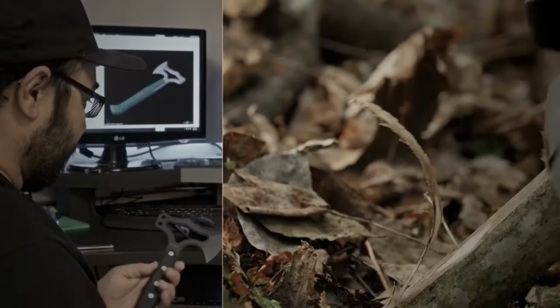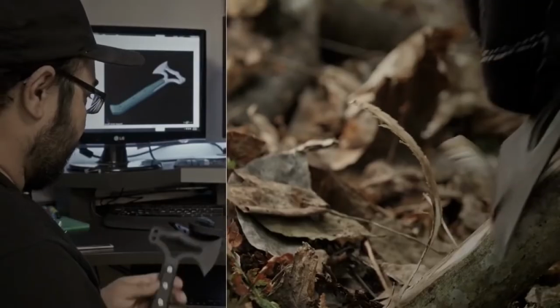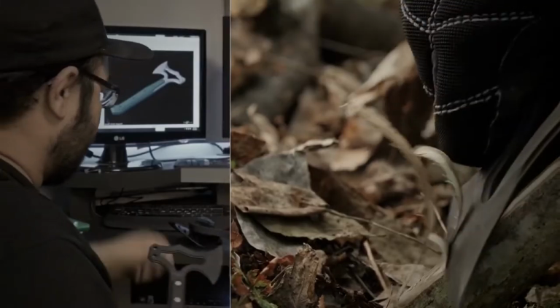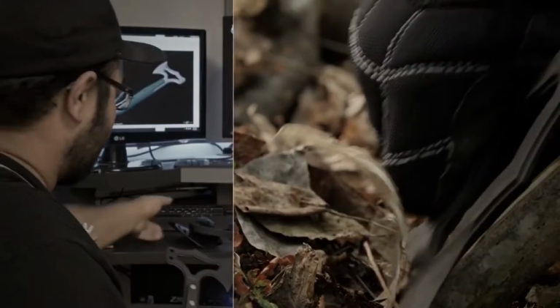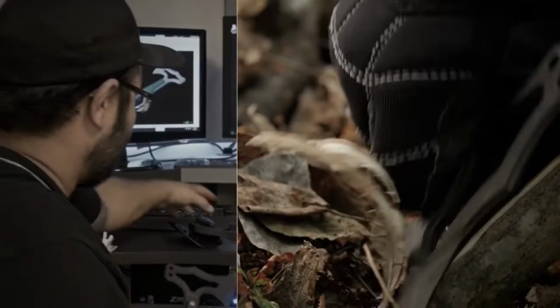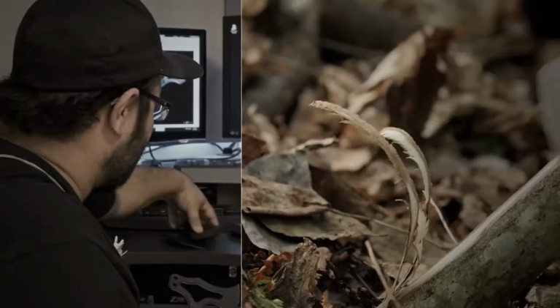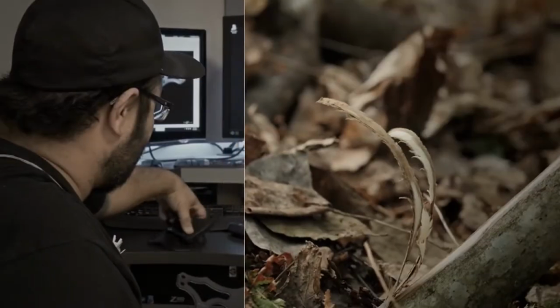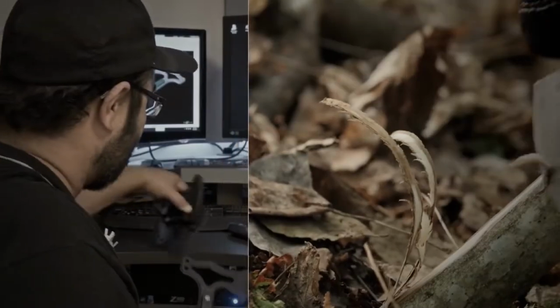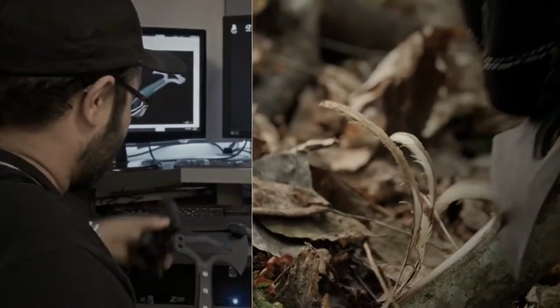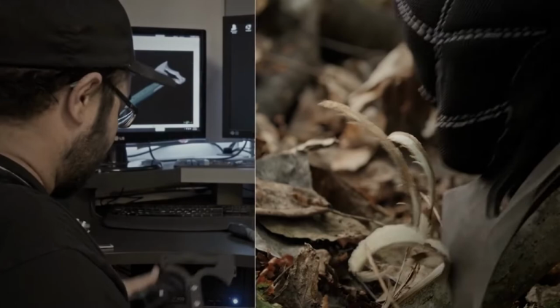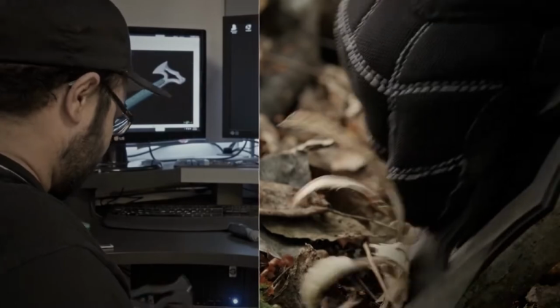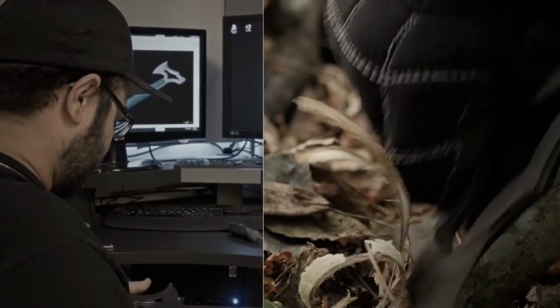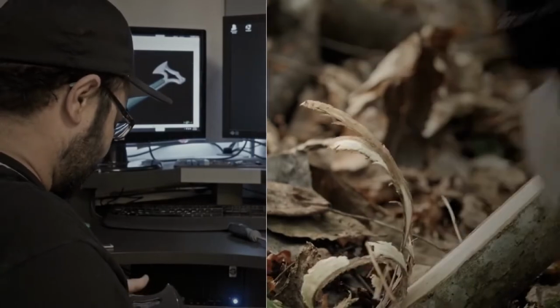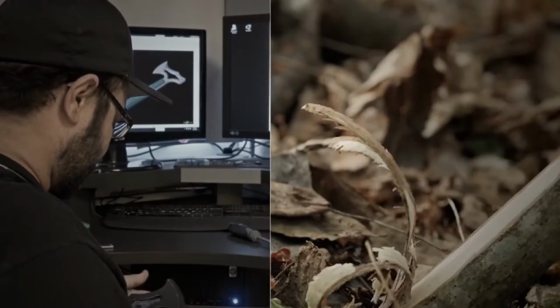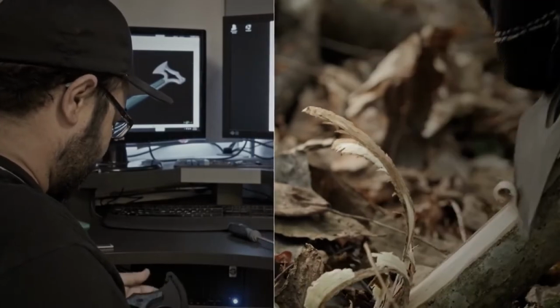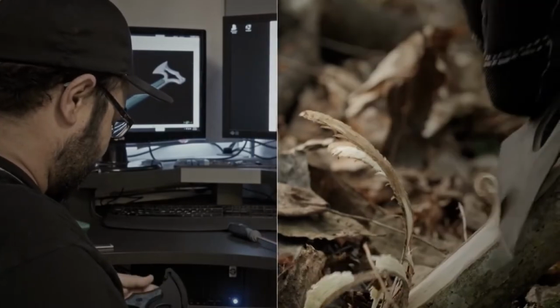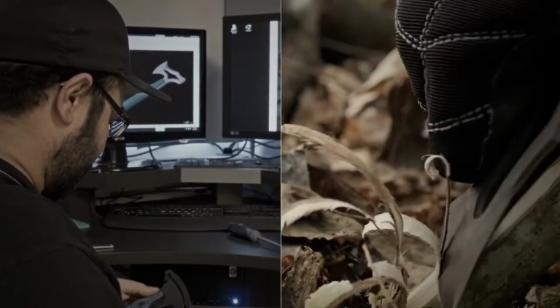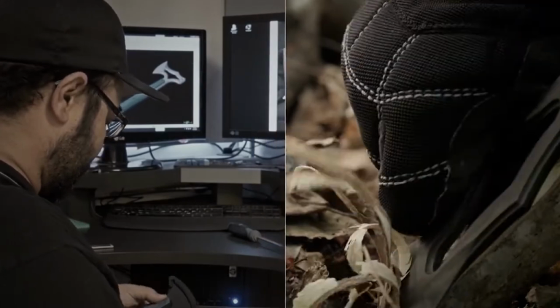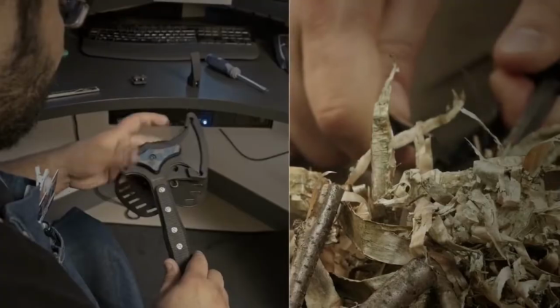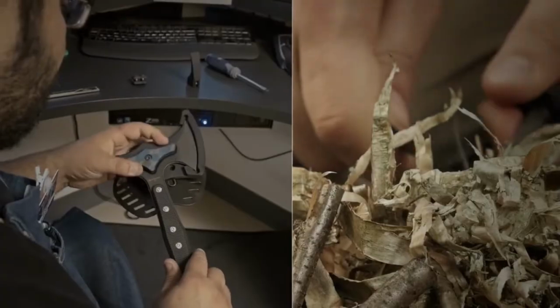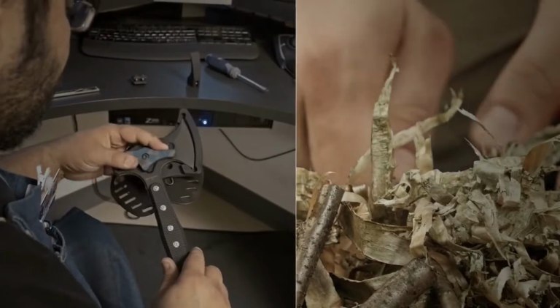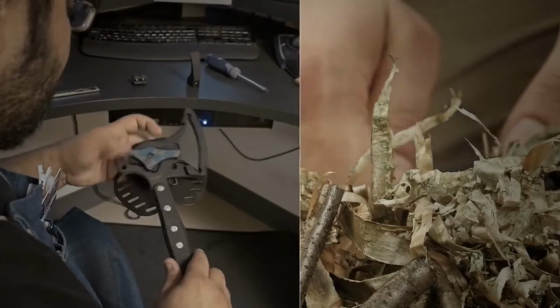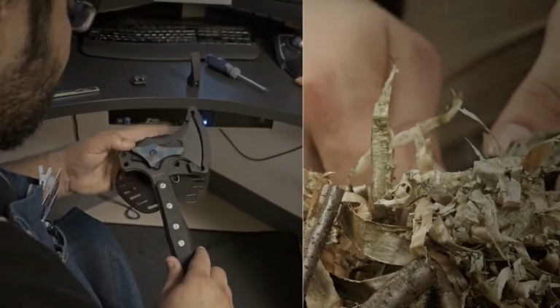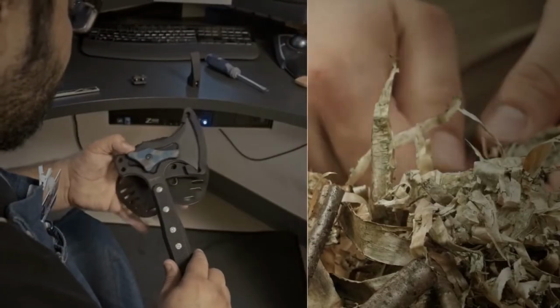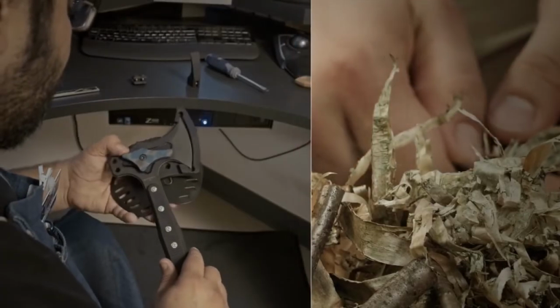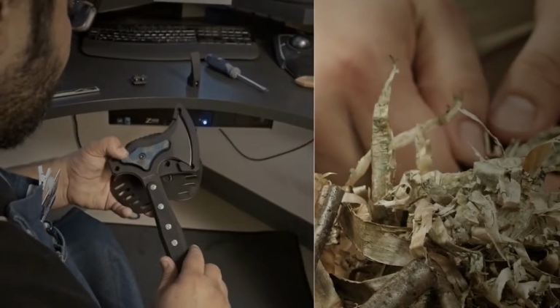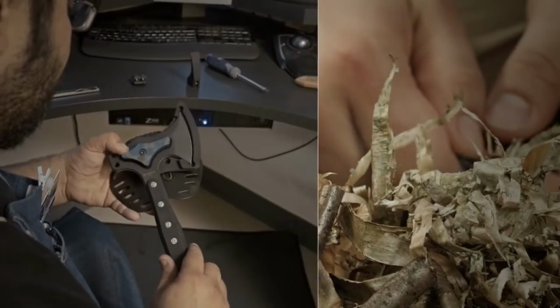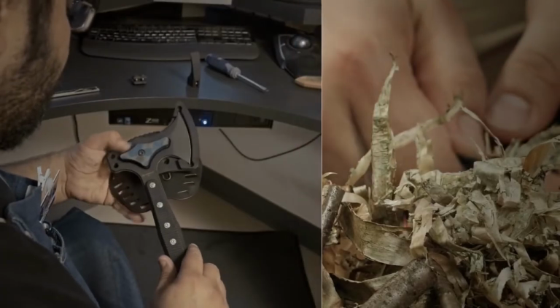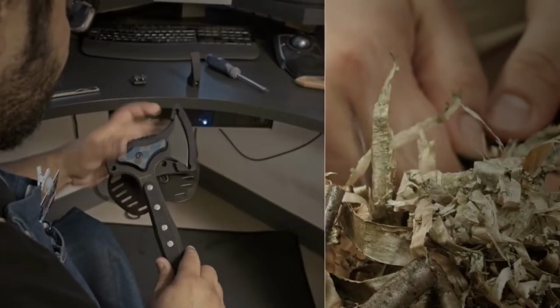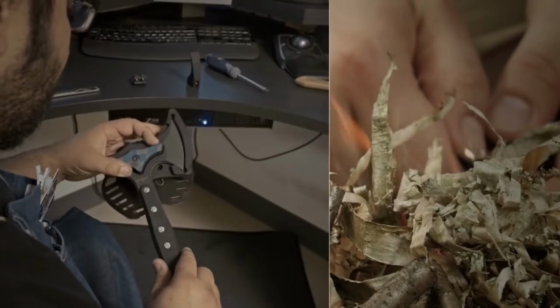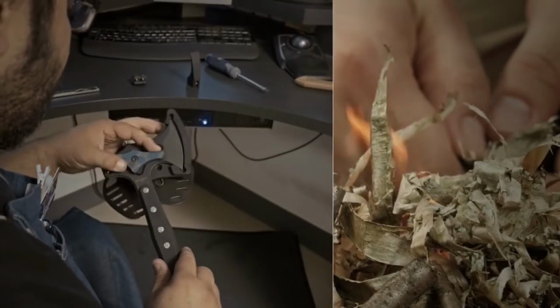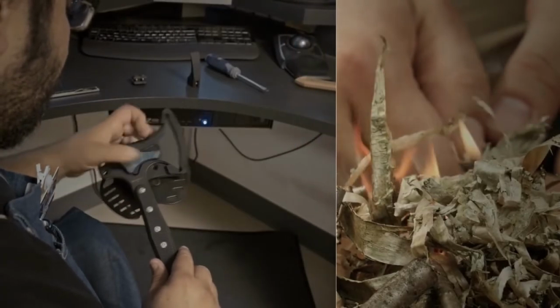Hogue knives leverage the know-how of three generations of manufacturing experience, and are backed by our limited lifetime warranty.